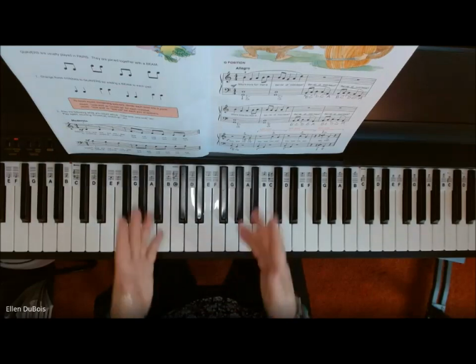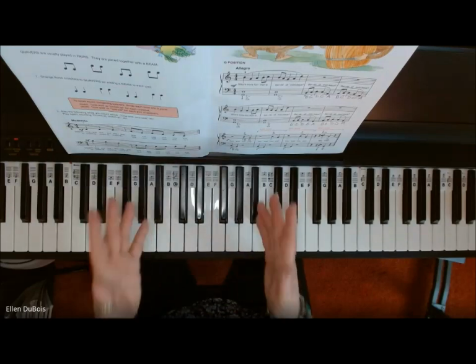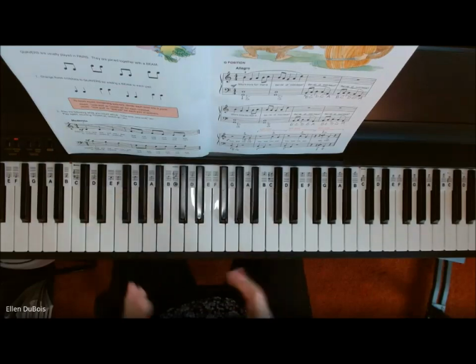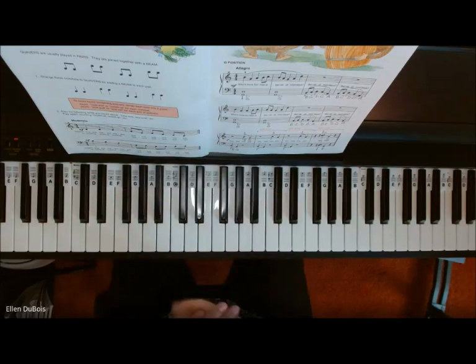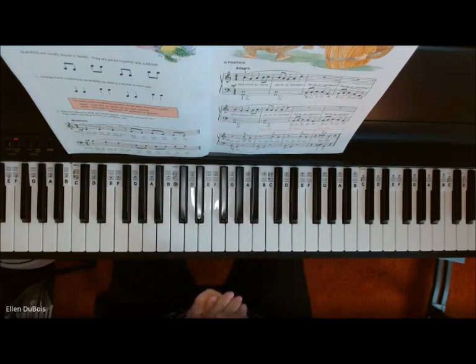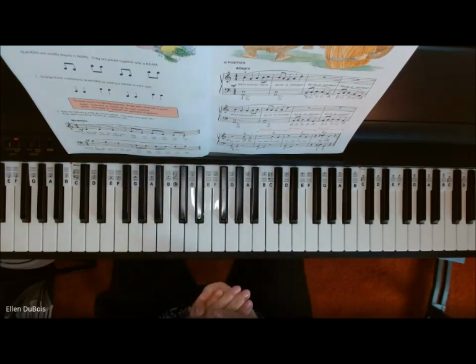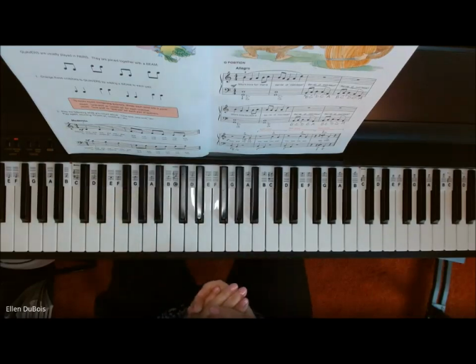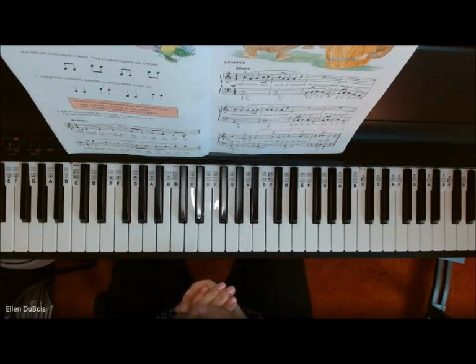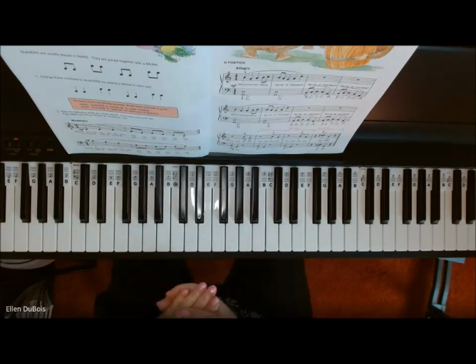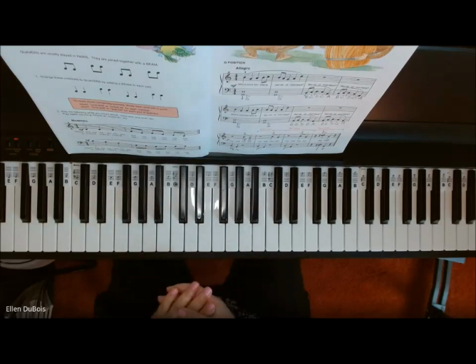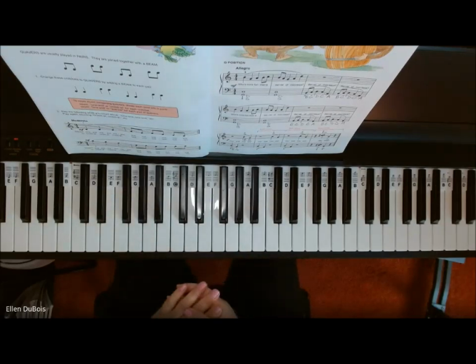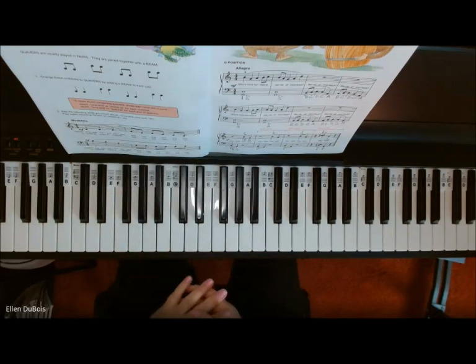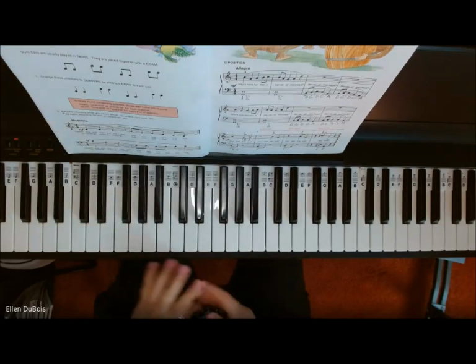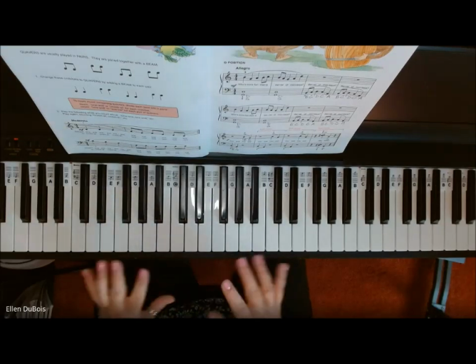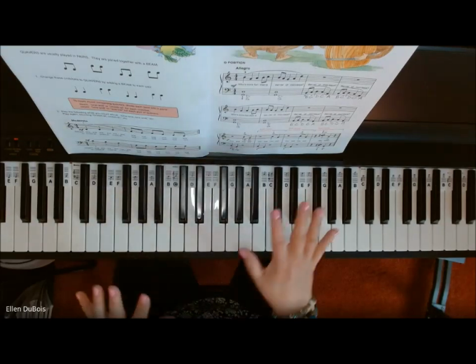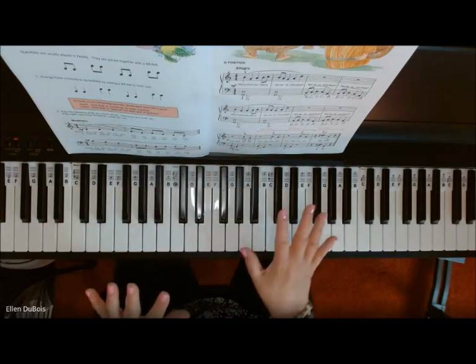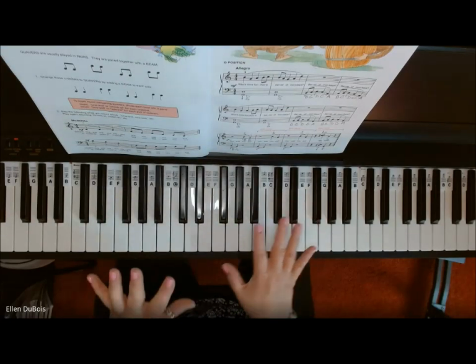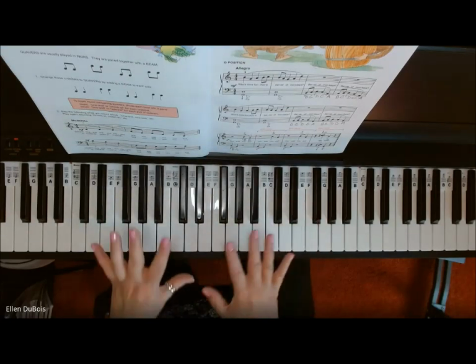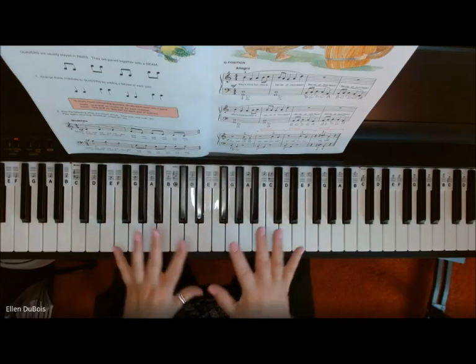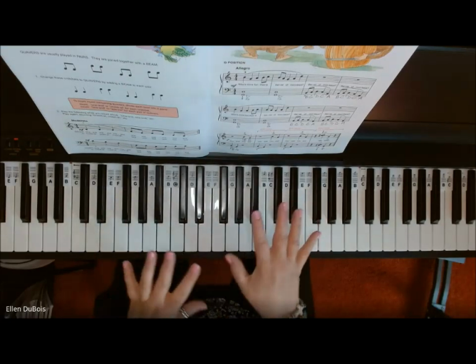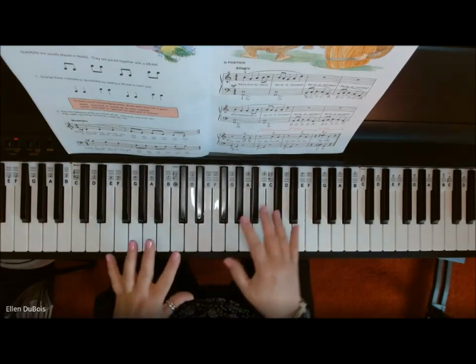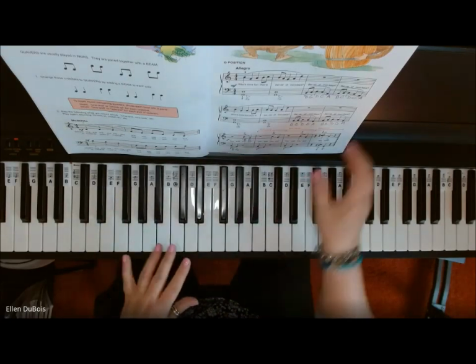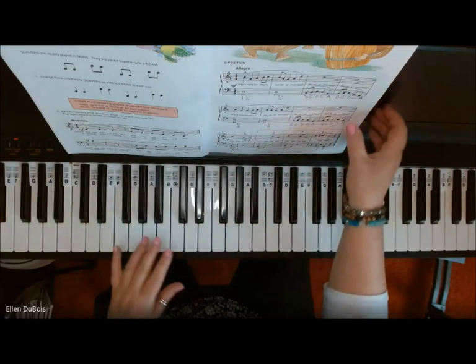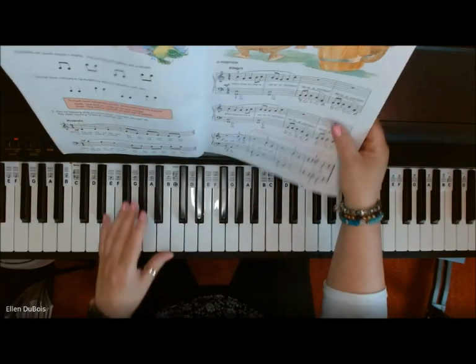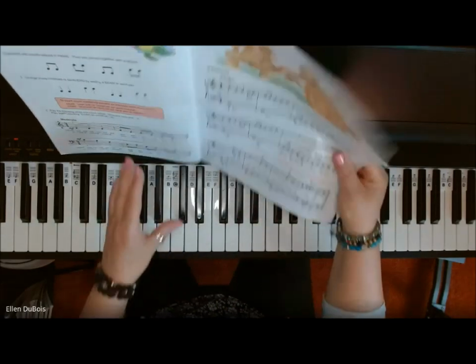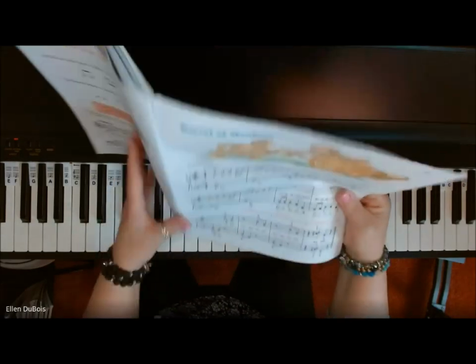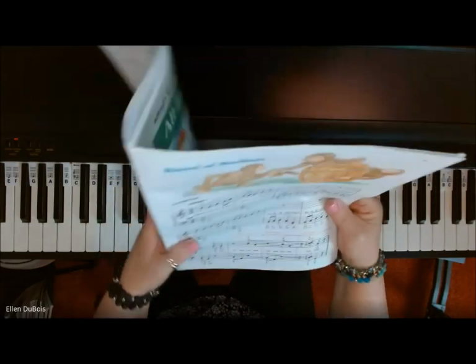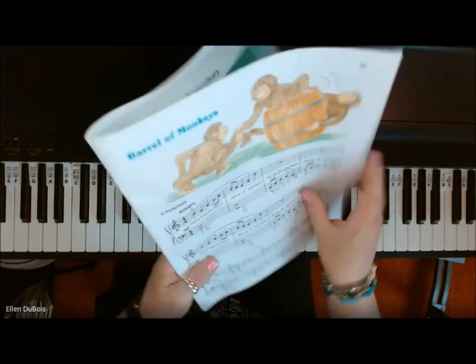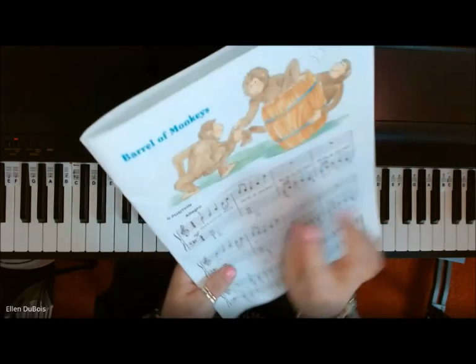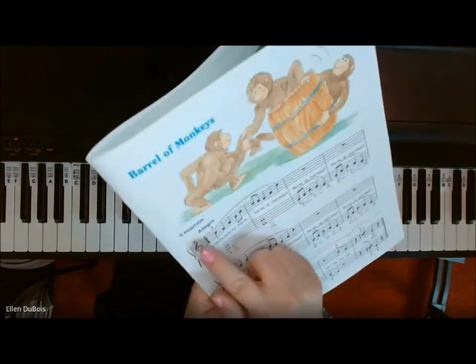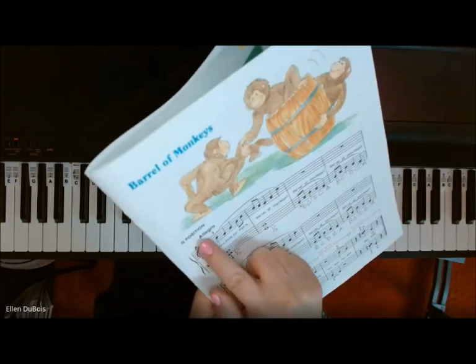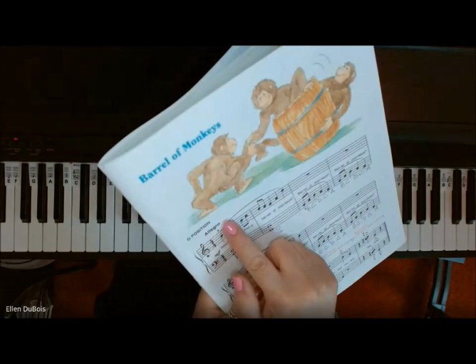There's Barrel of Monkeys for you. I played it a little slower than the Allegro.